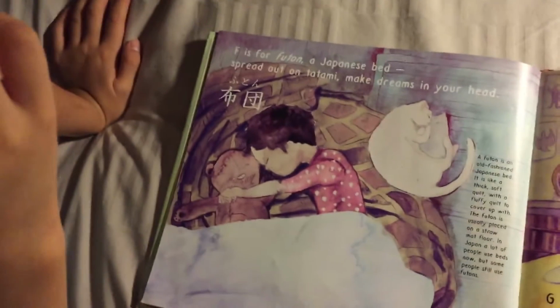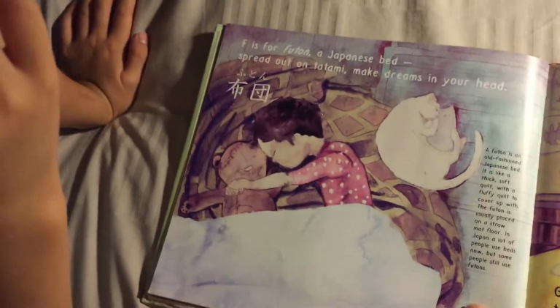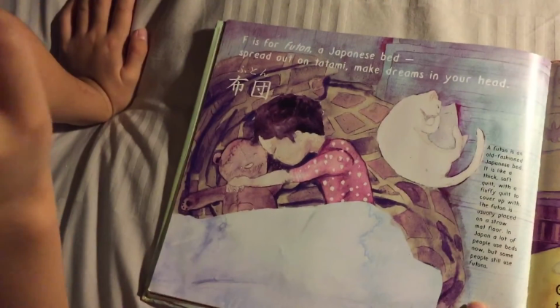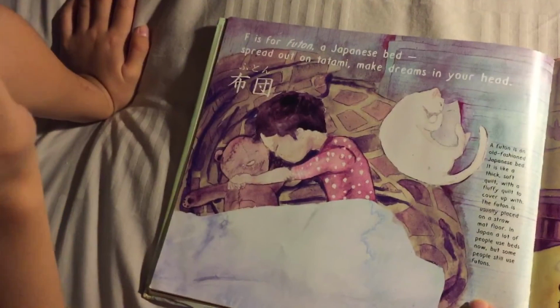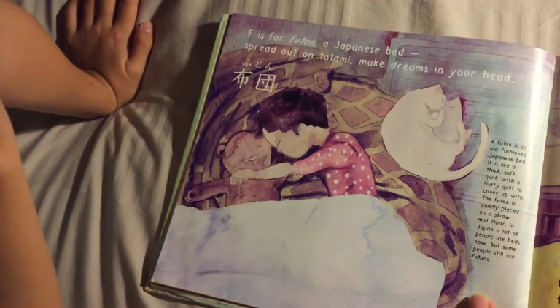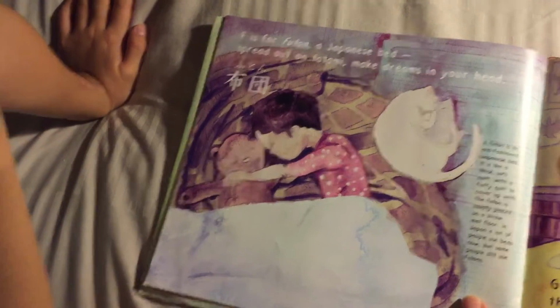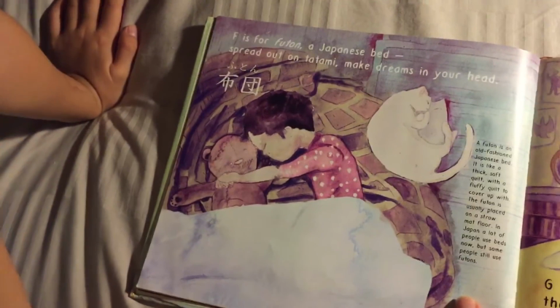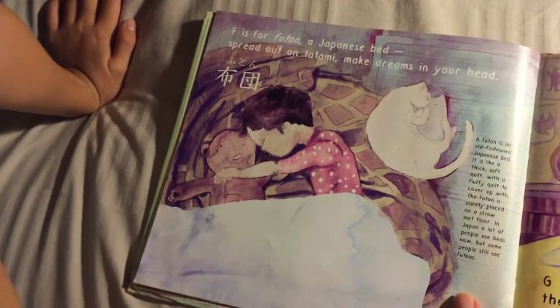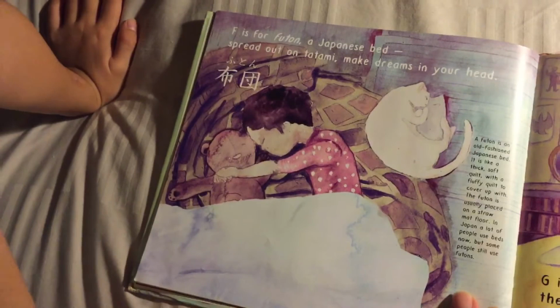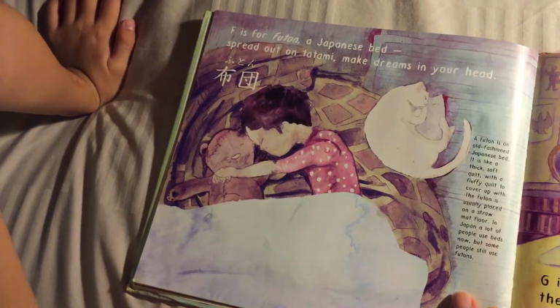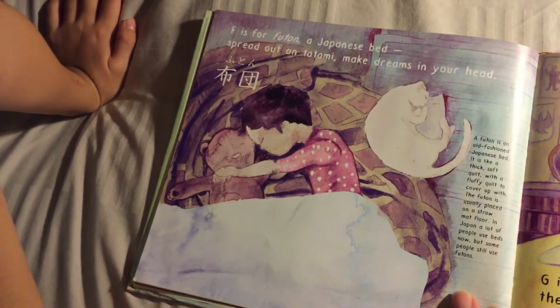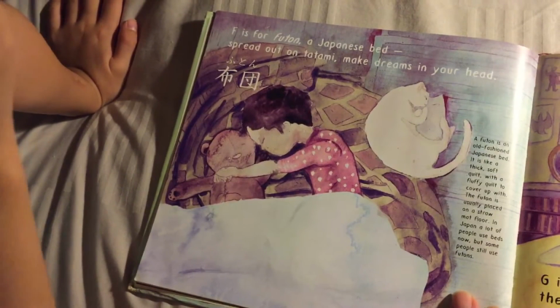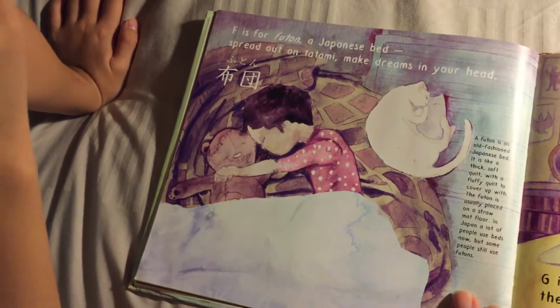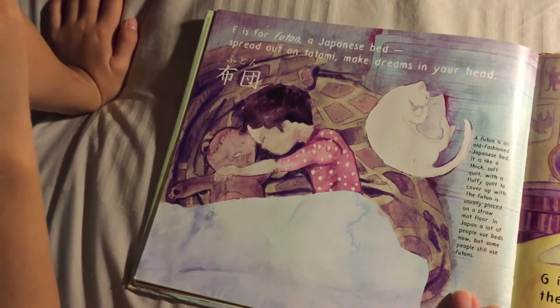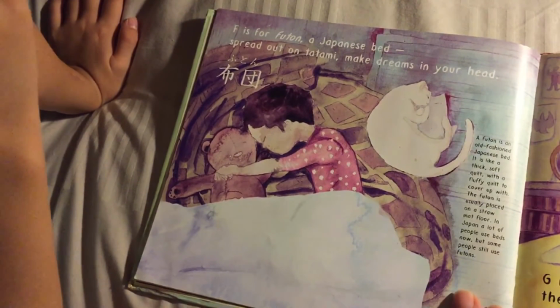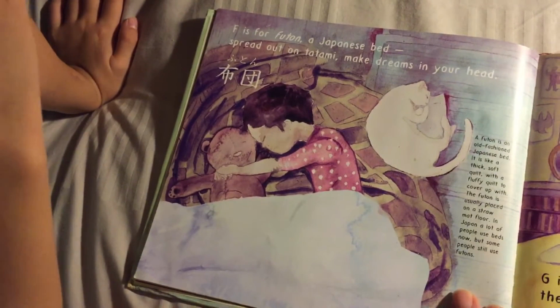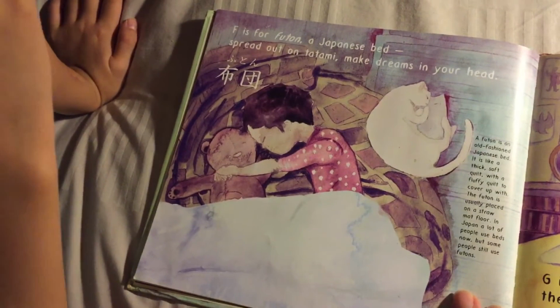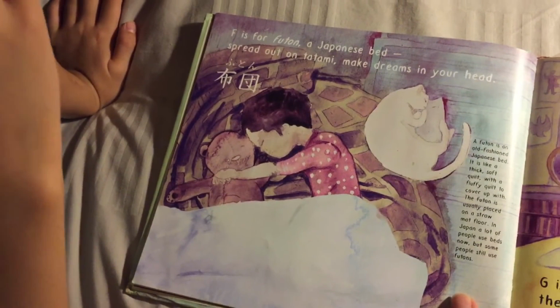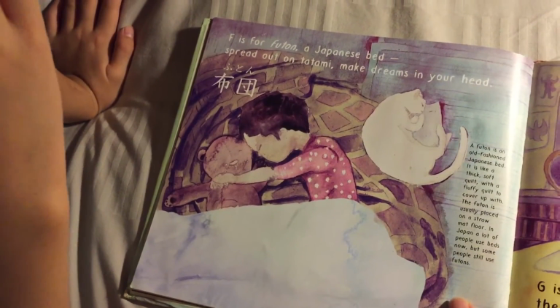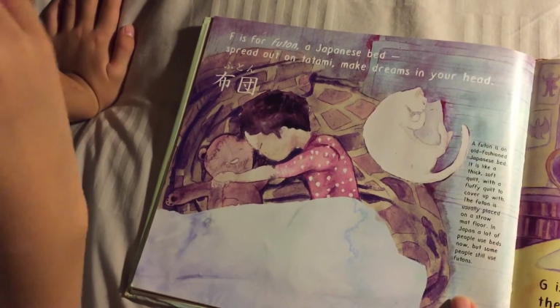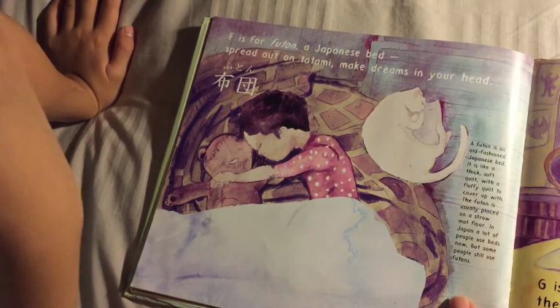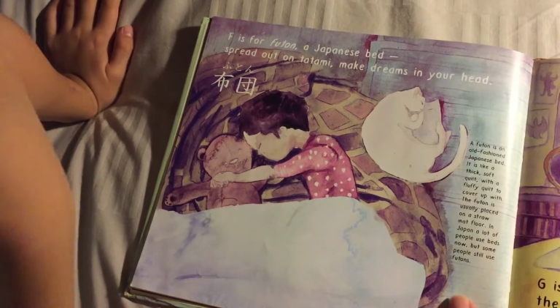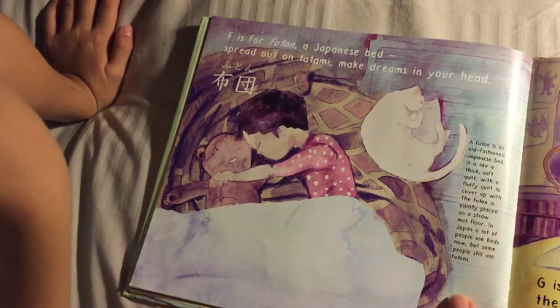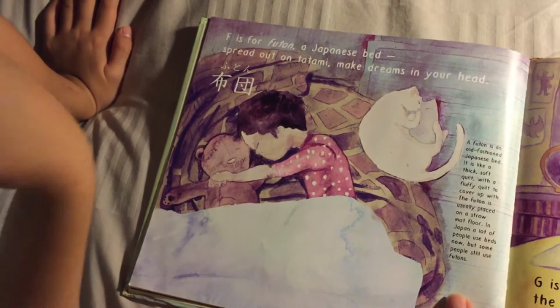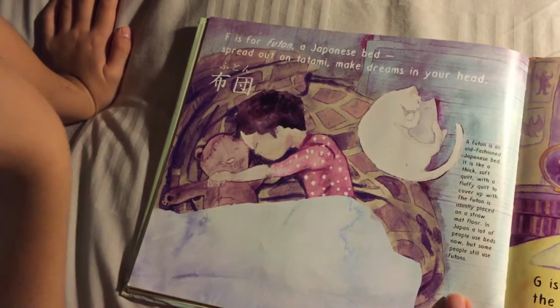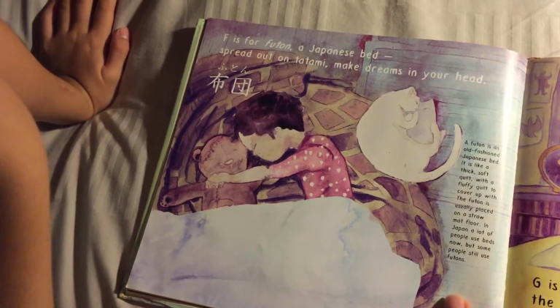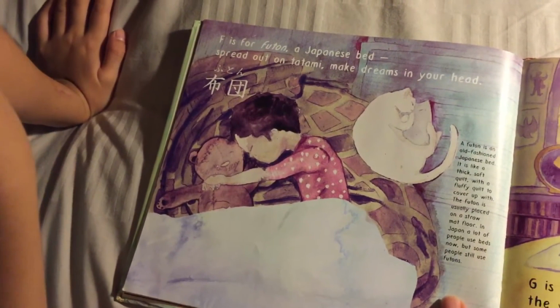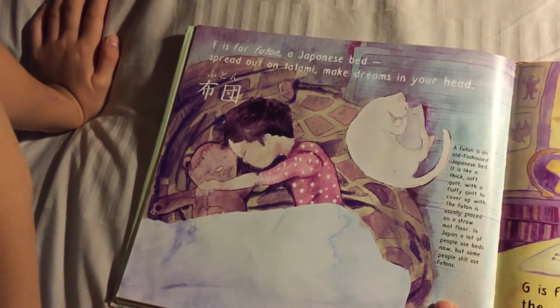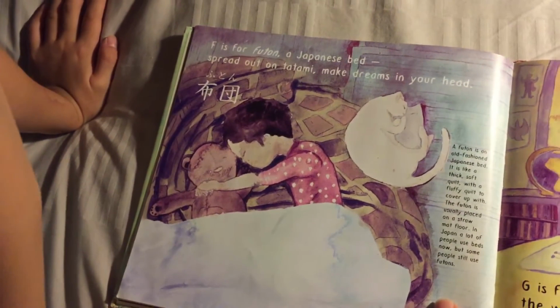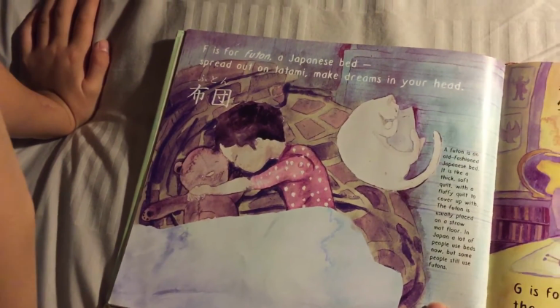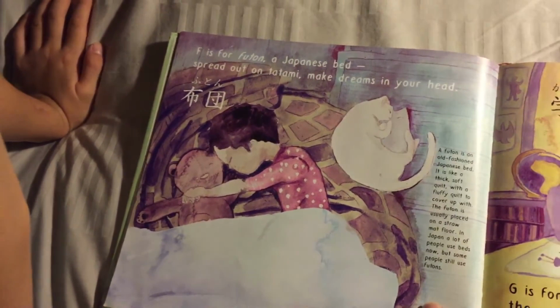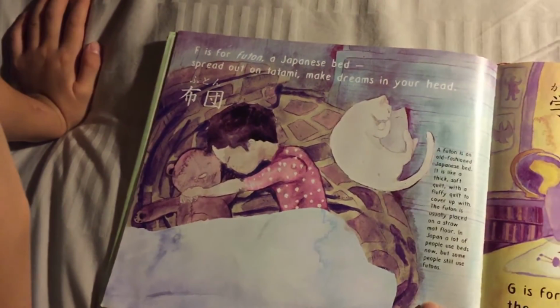F is for Futon — a Japanese bed, spread out on tatami, make dreams in your head.